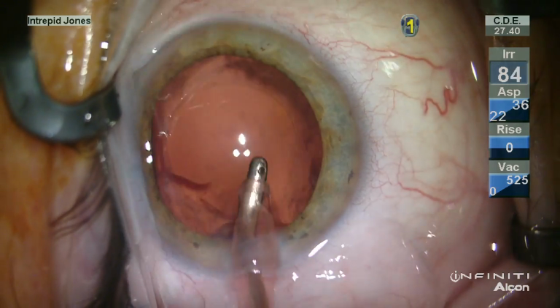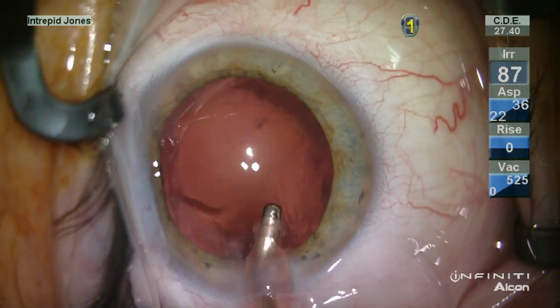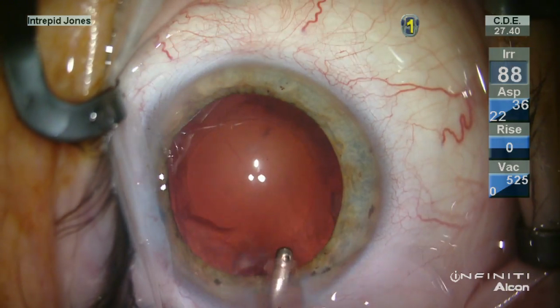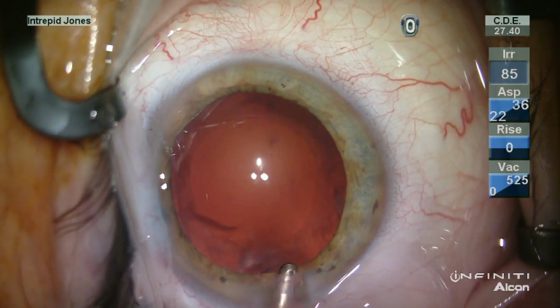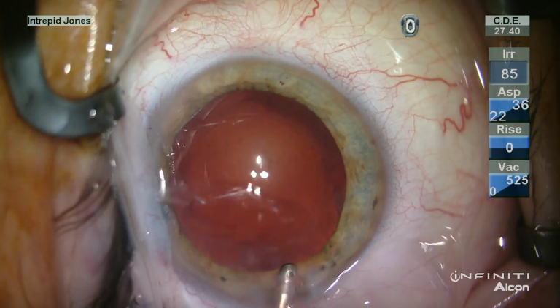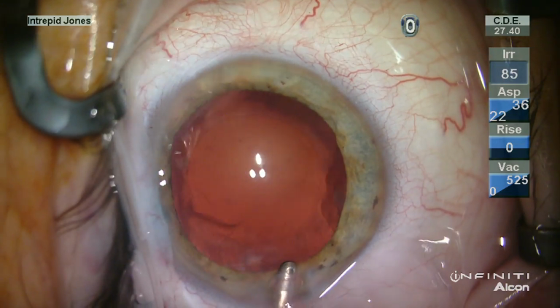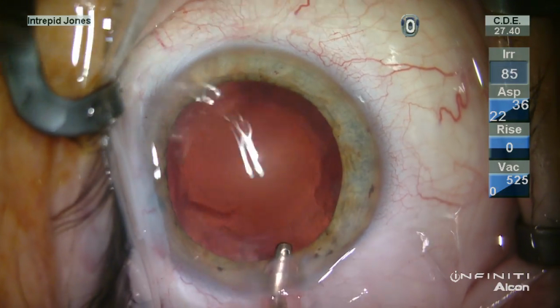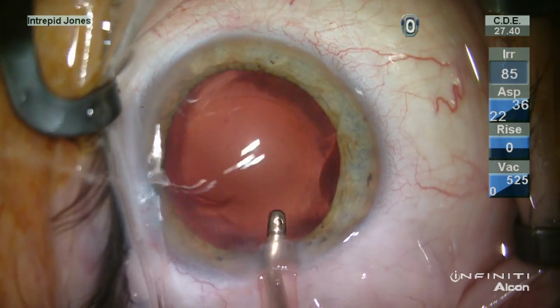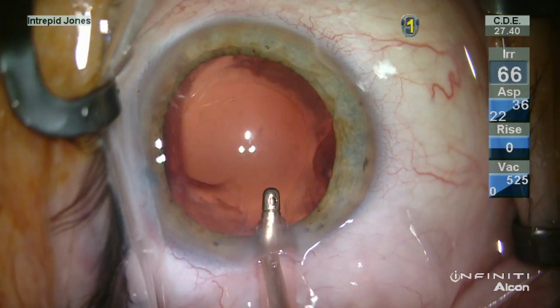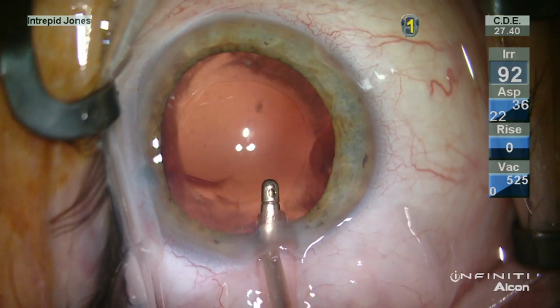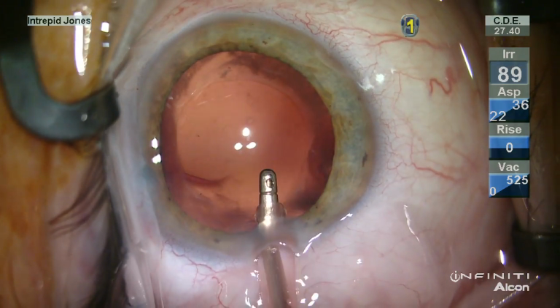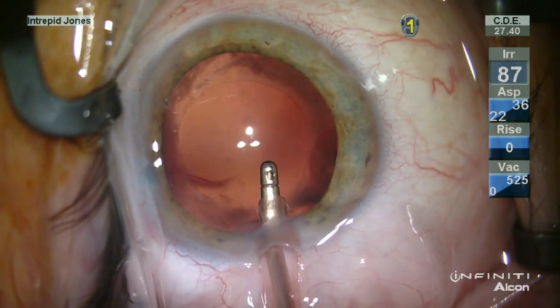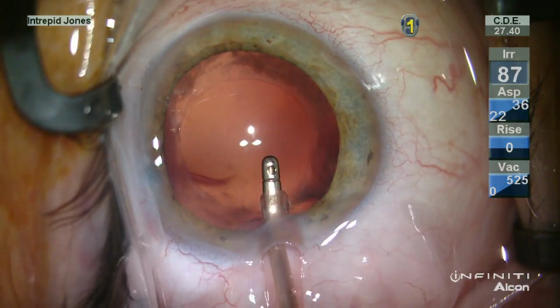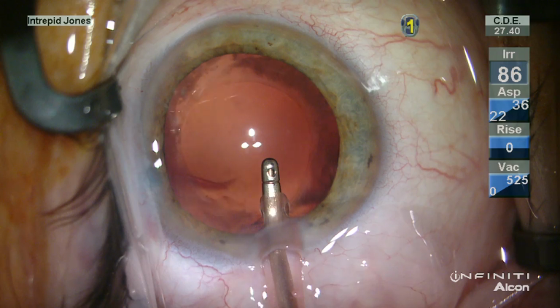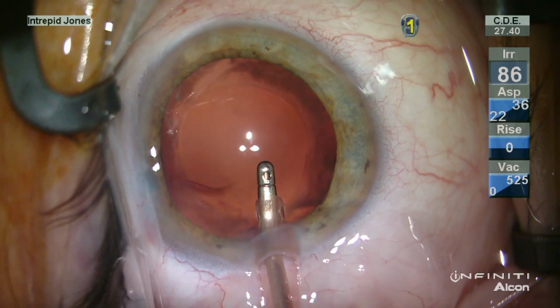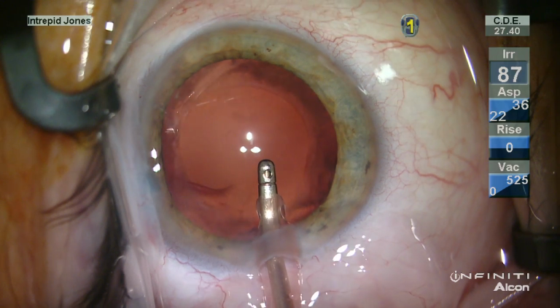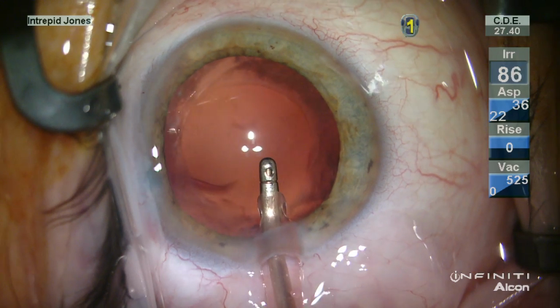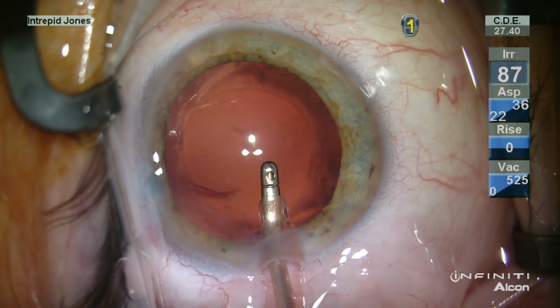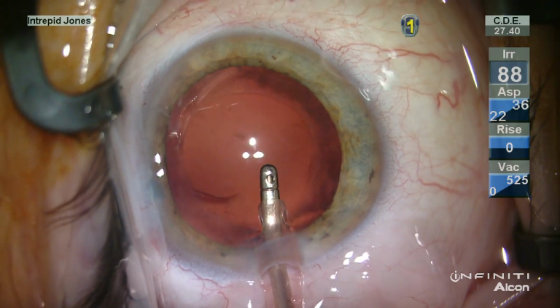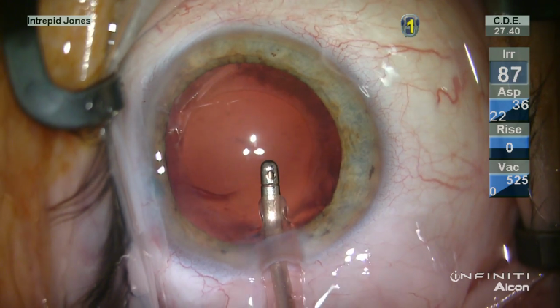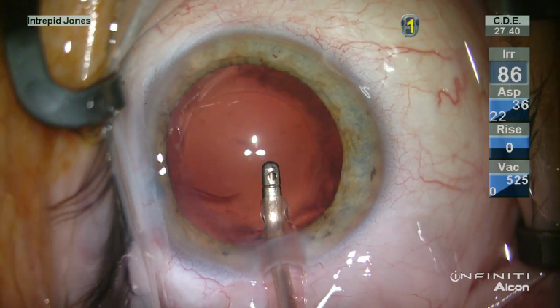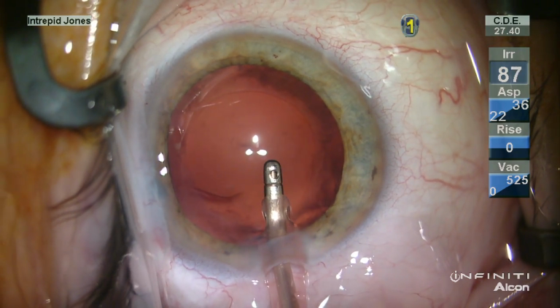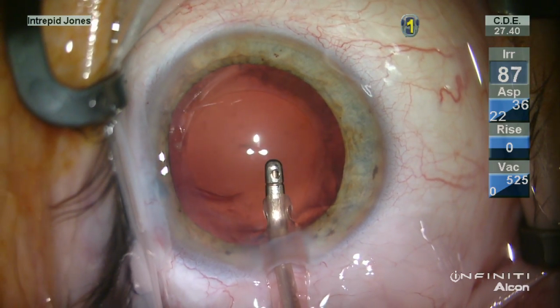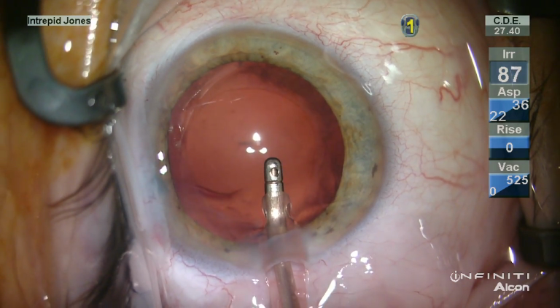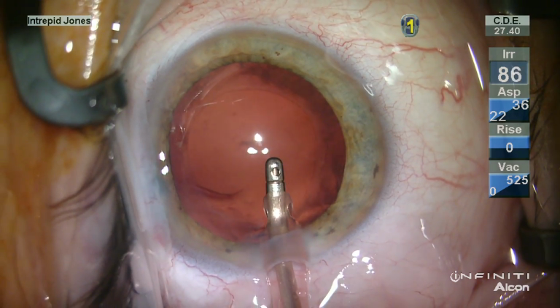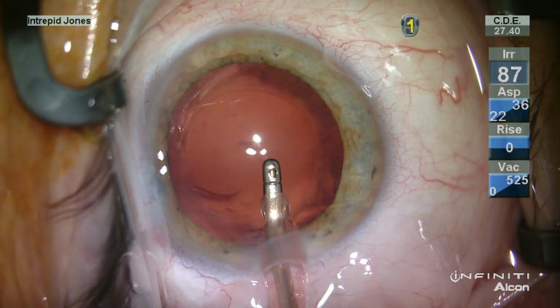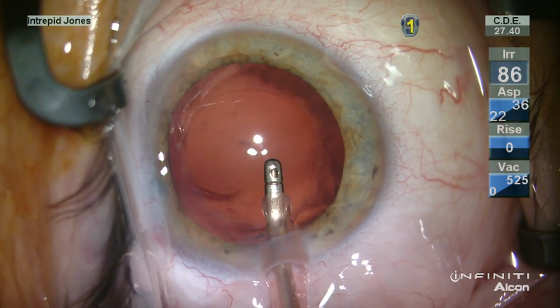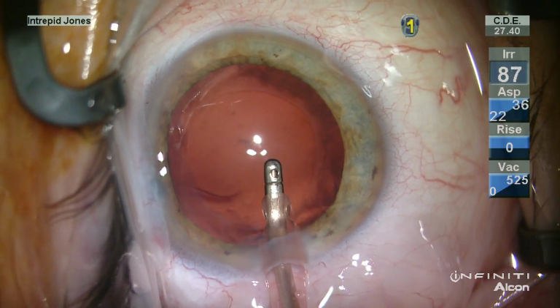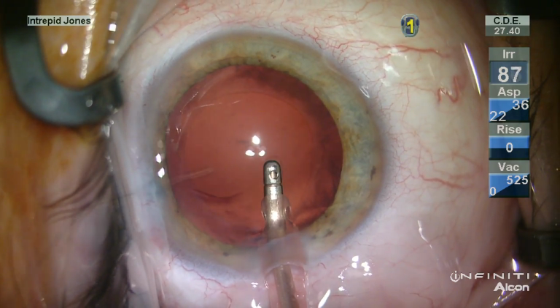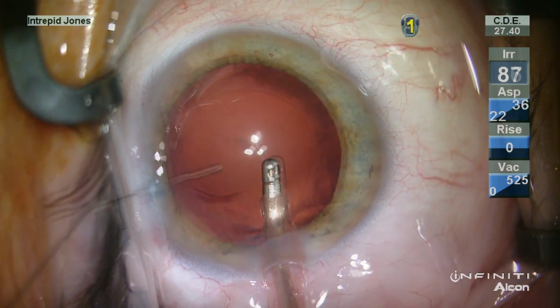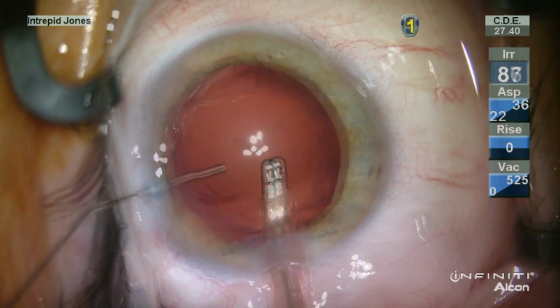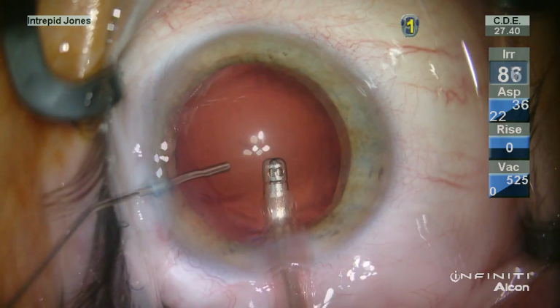Just as I'm ready to pull out — oh, there it is — a hole in the posterior capsule.